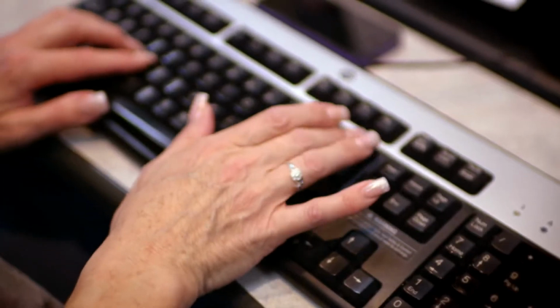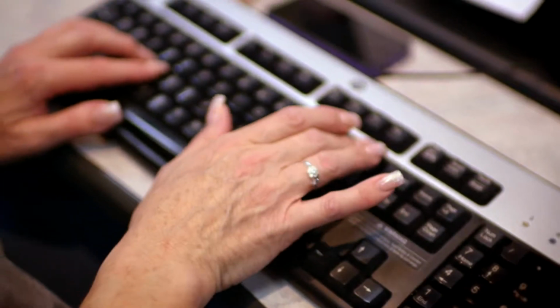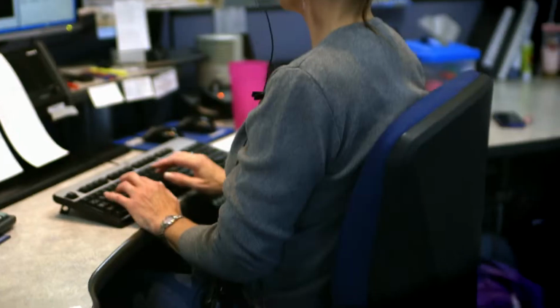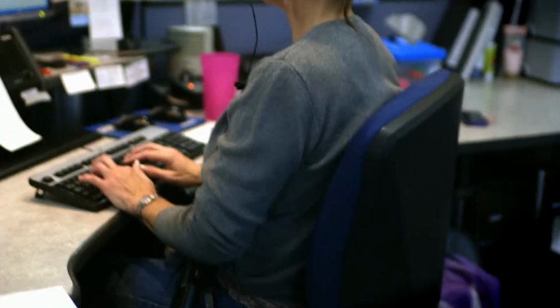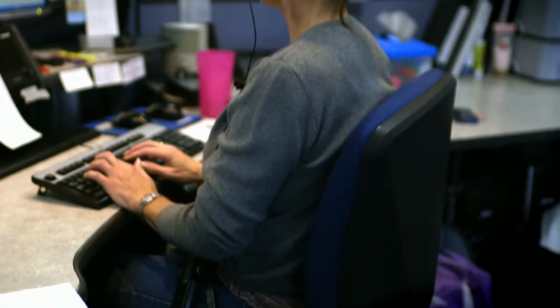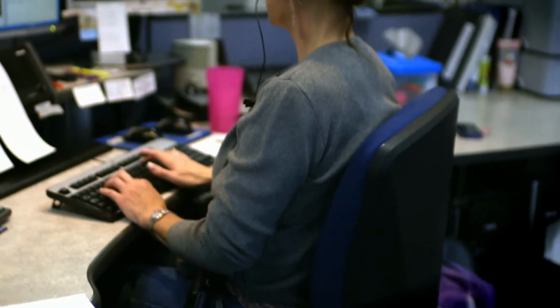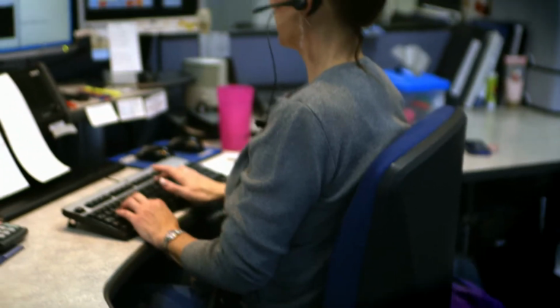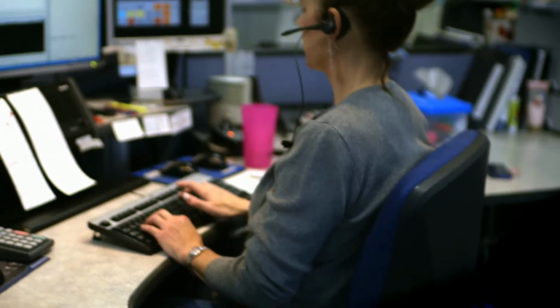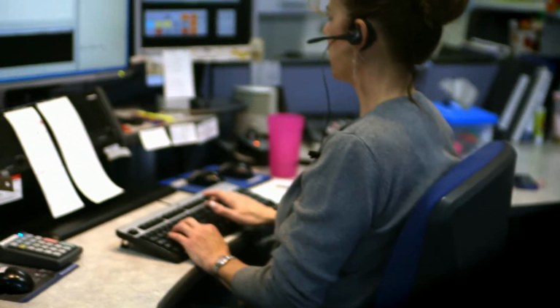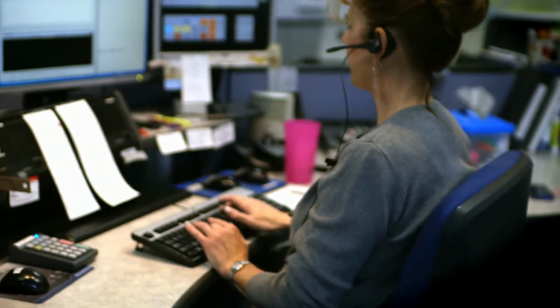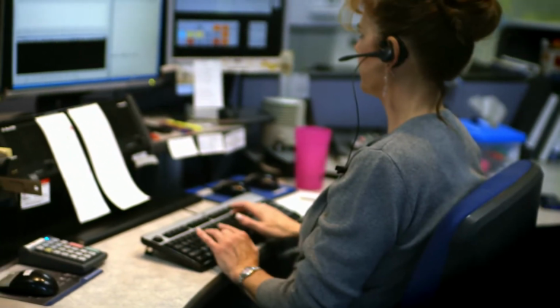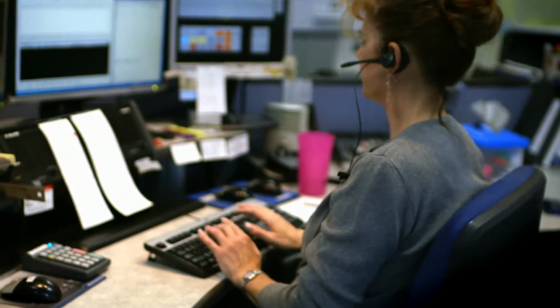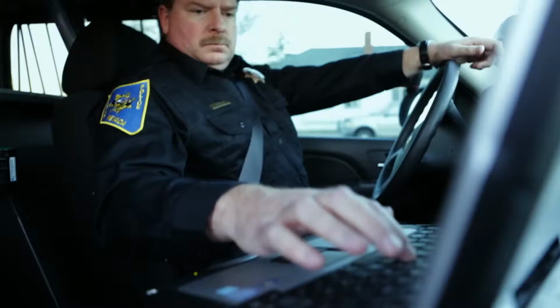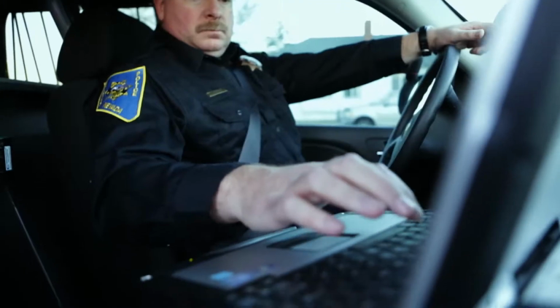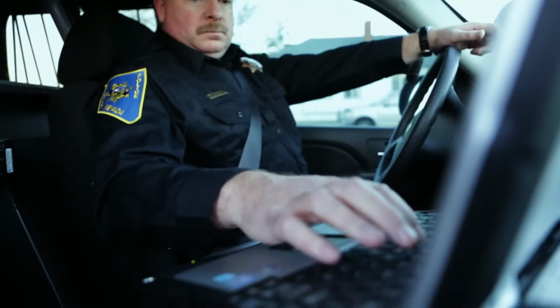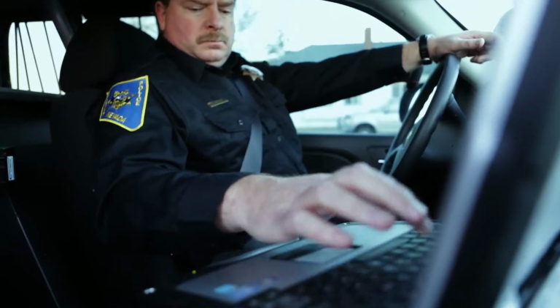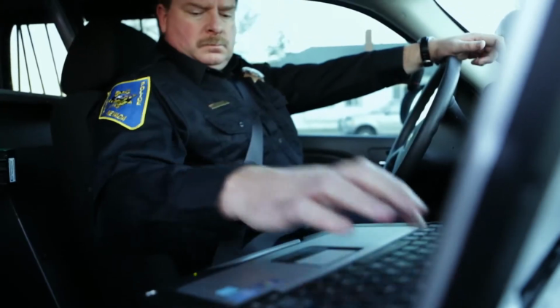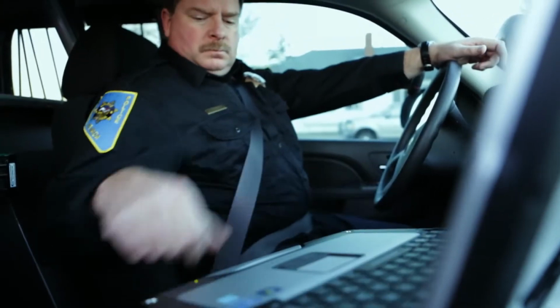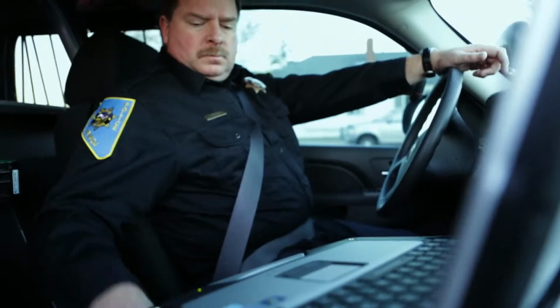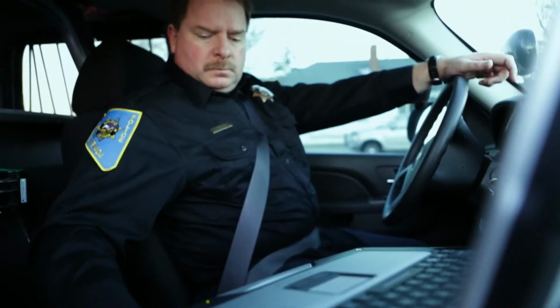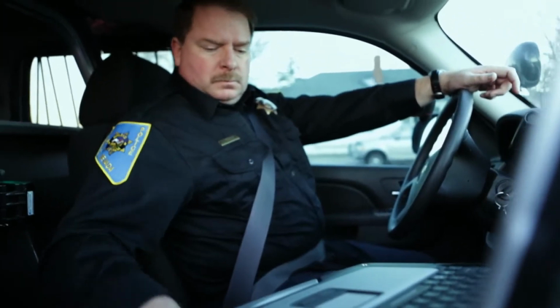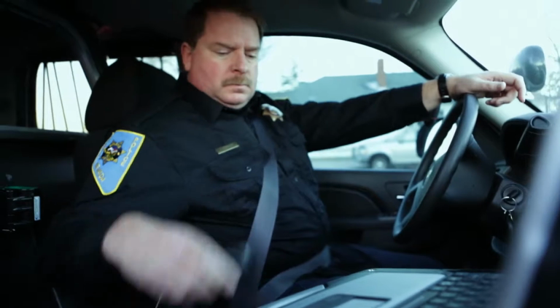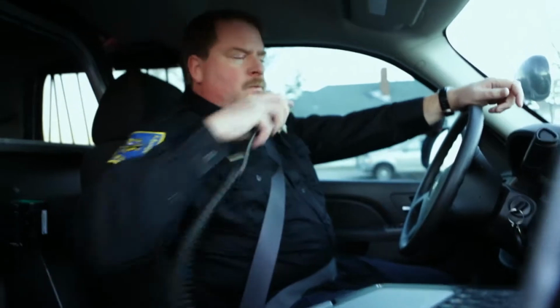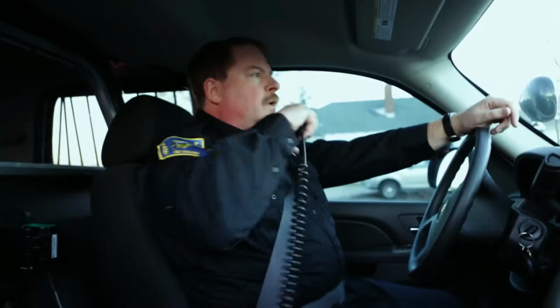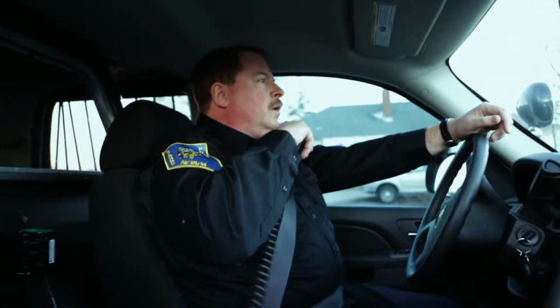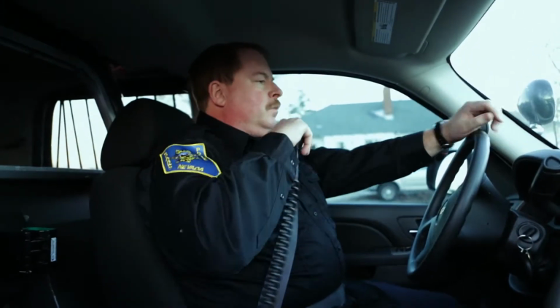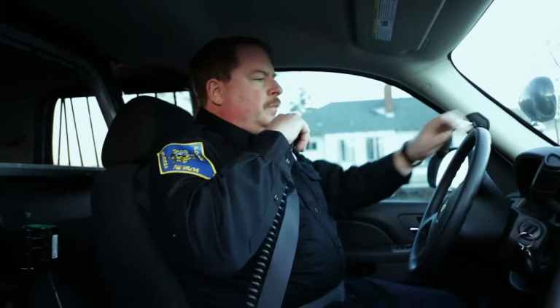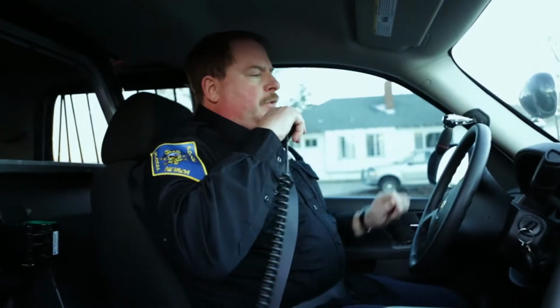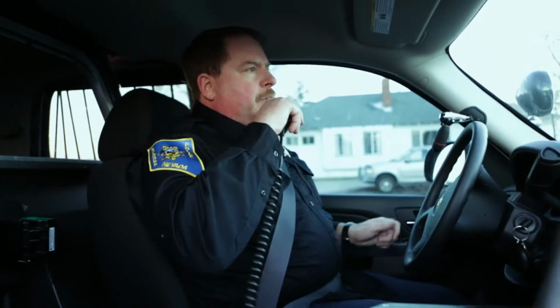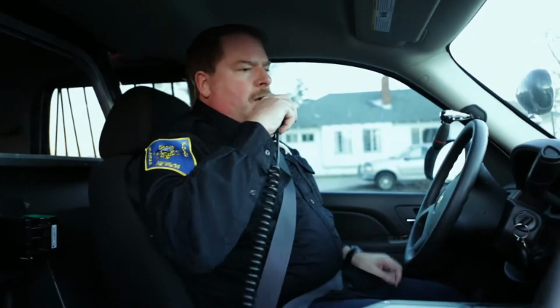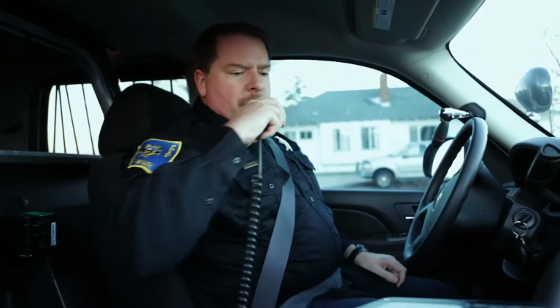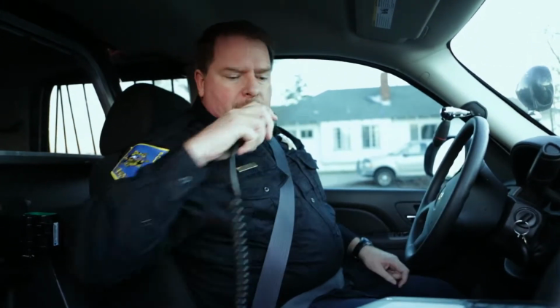I'll have an officer check the area, okay? 231, copy and route.